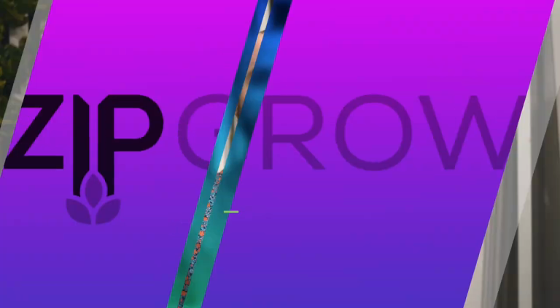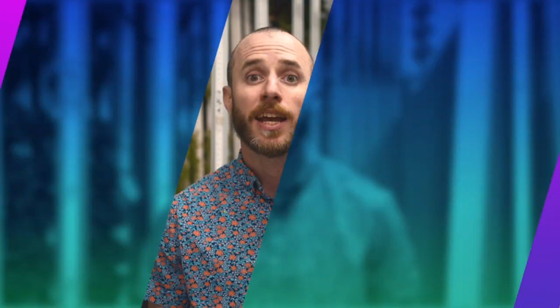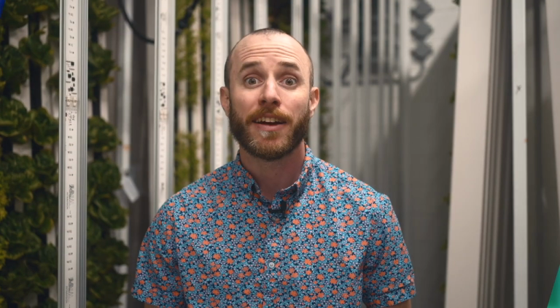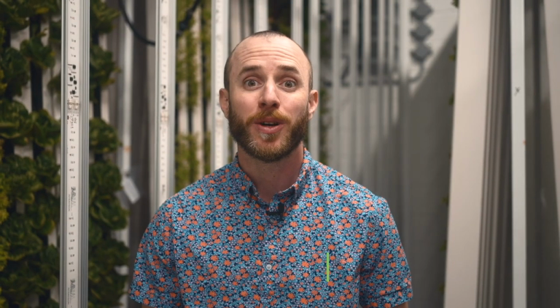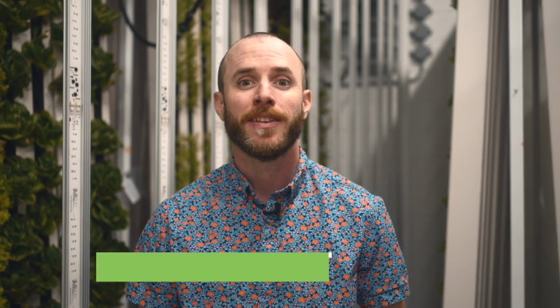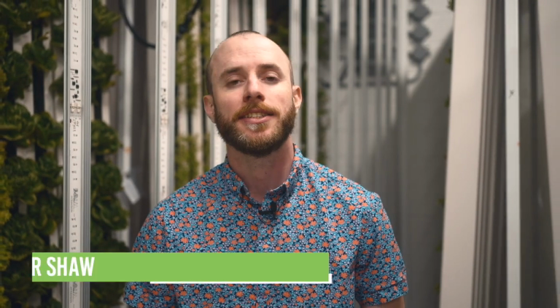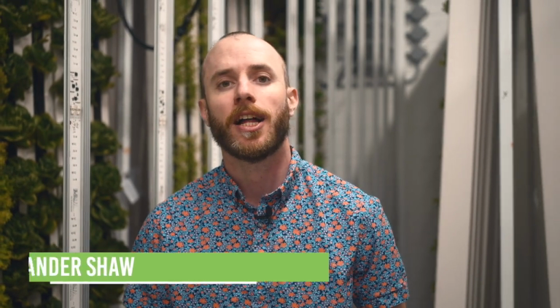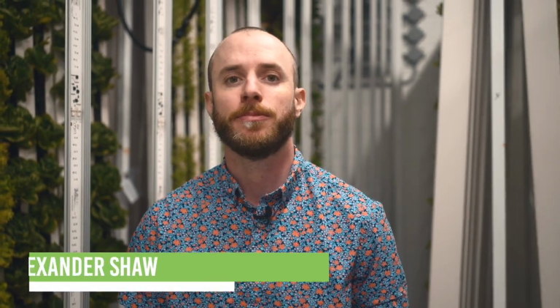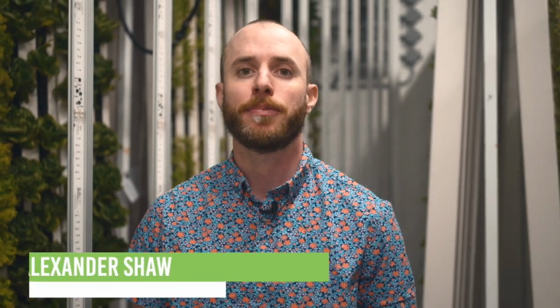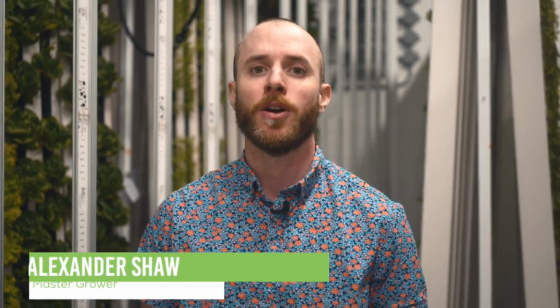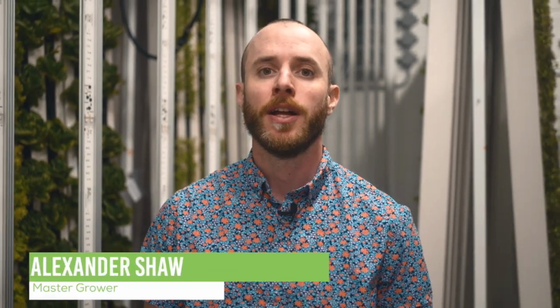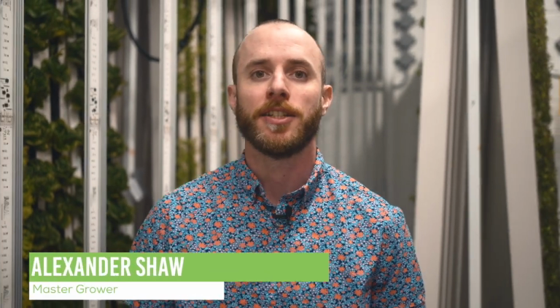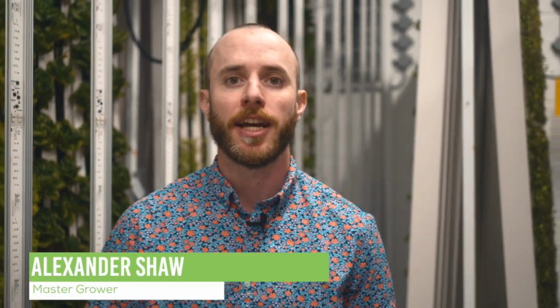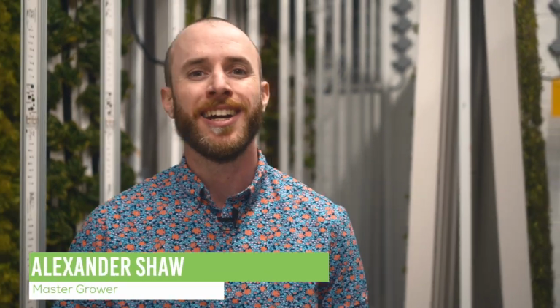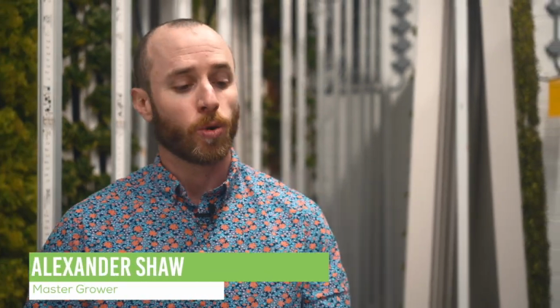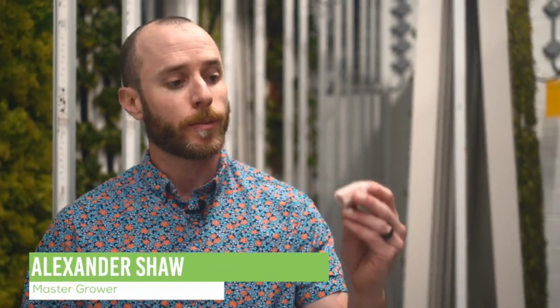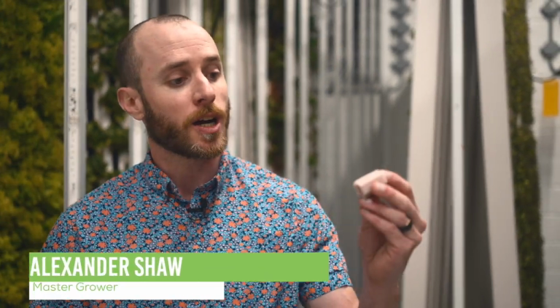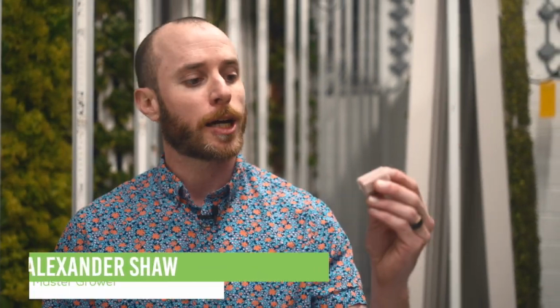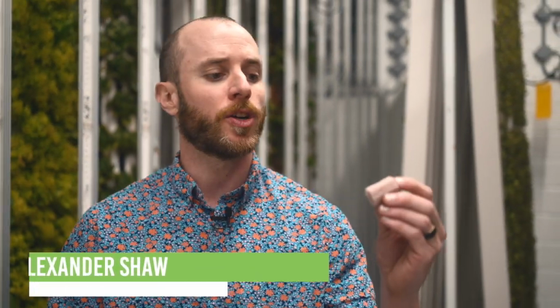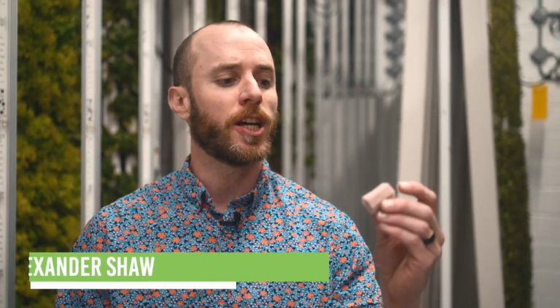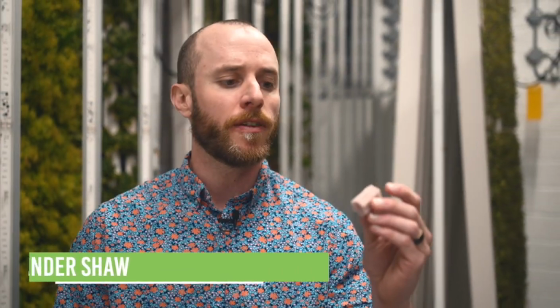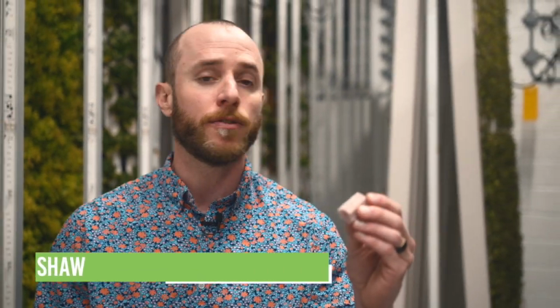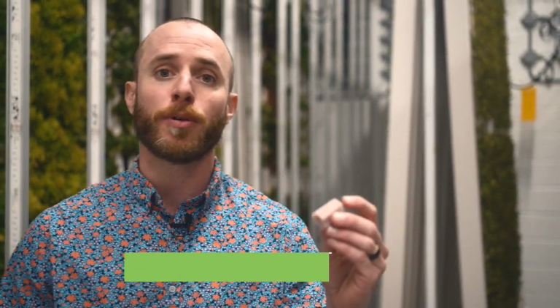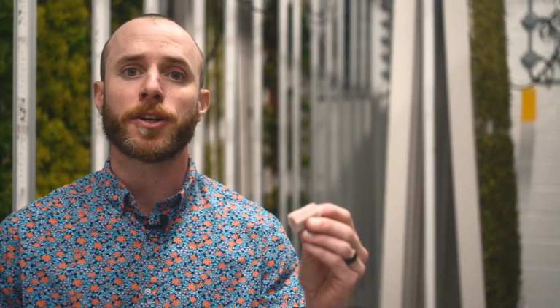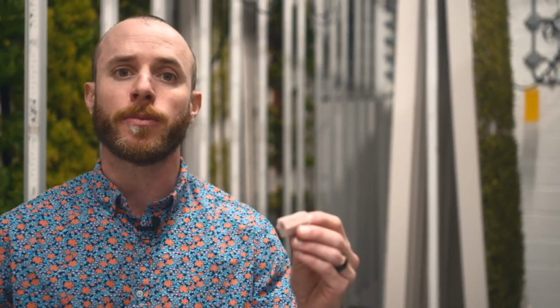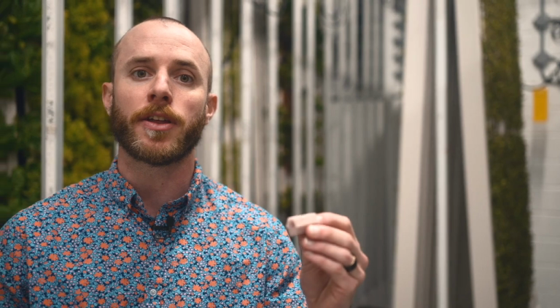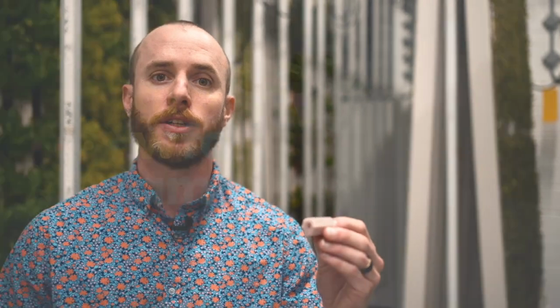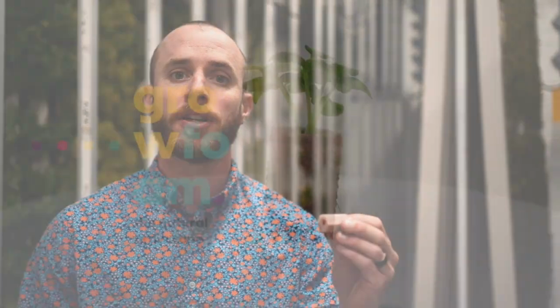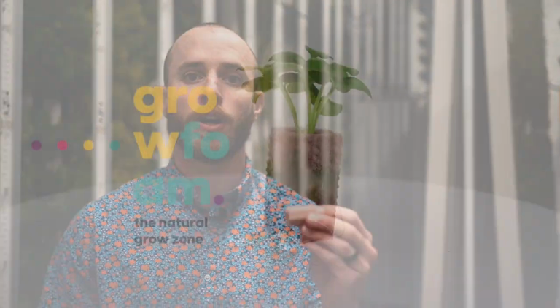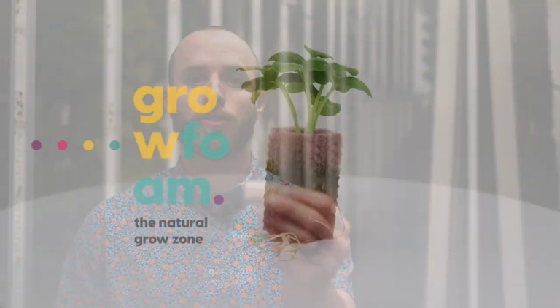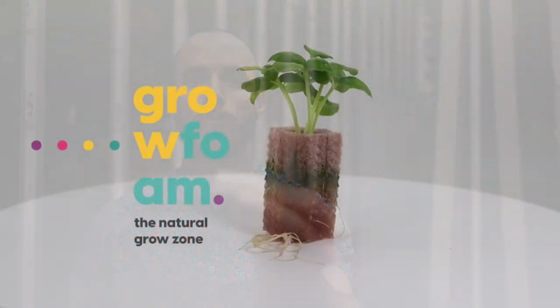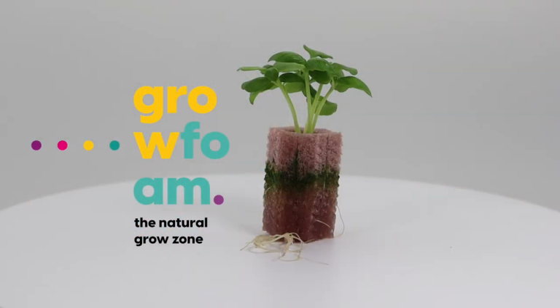Hey everyone, it's Alex from ZipGrow and today we're going to be talking about an innovative new product from the Netherlands called GrowFoam.